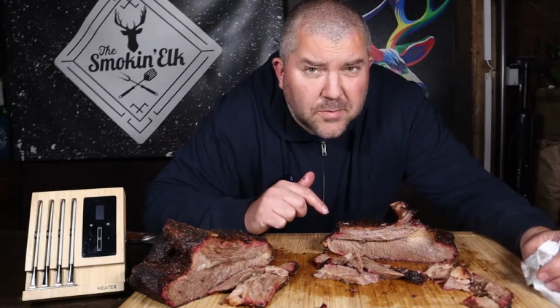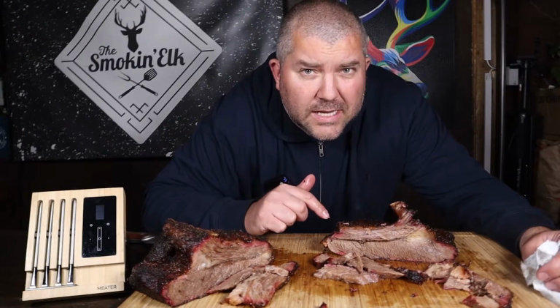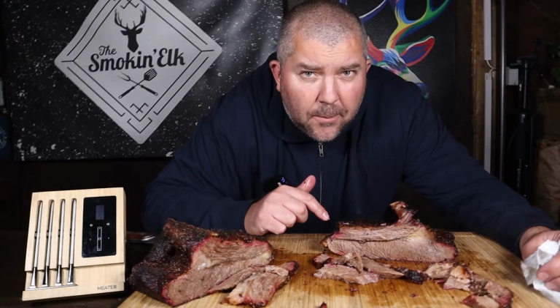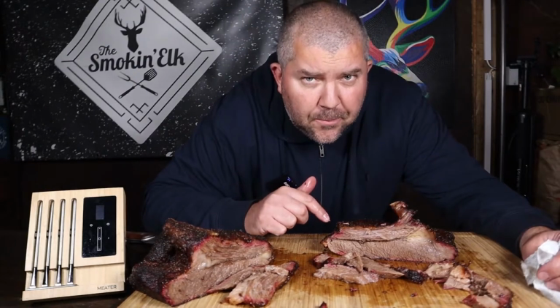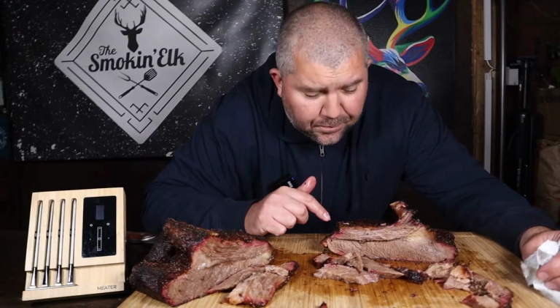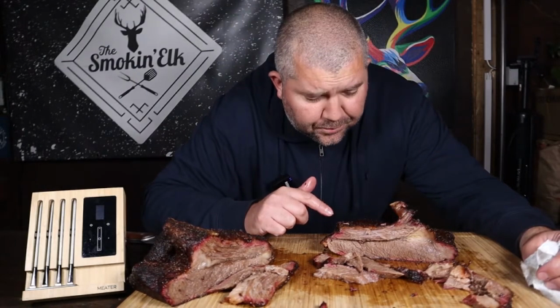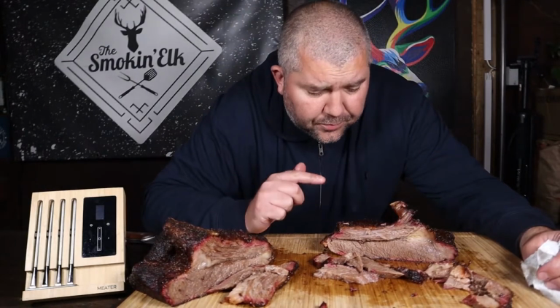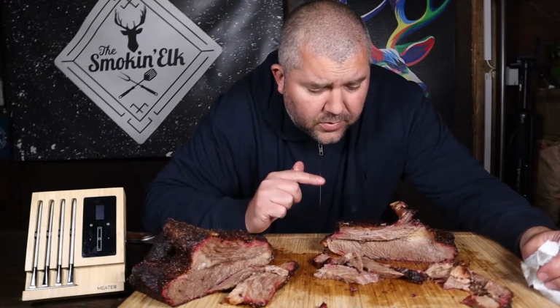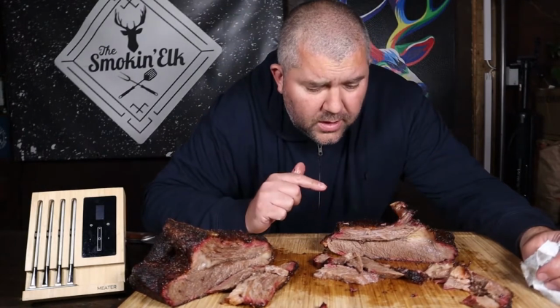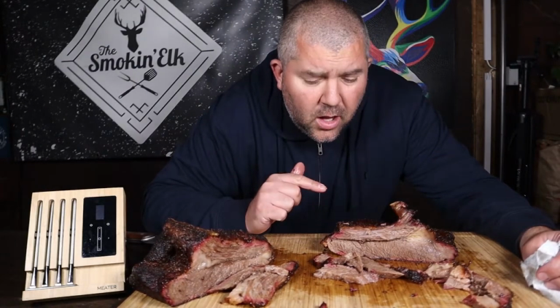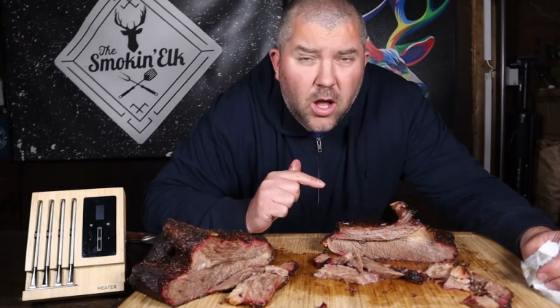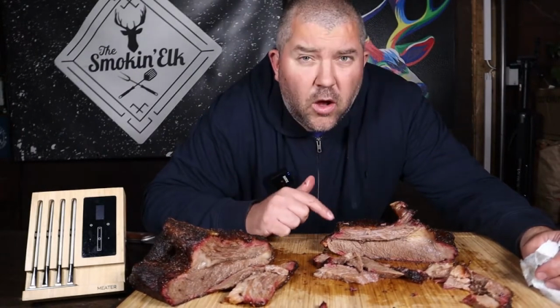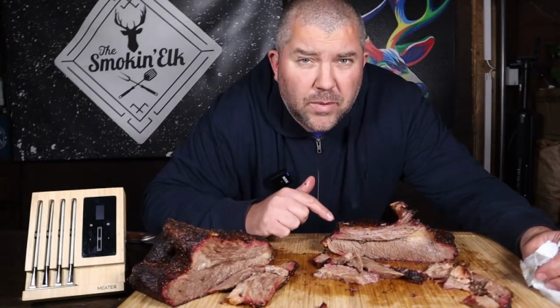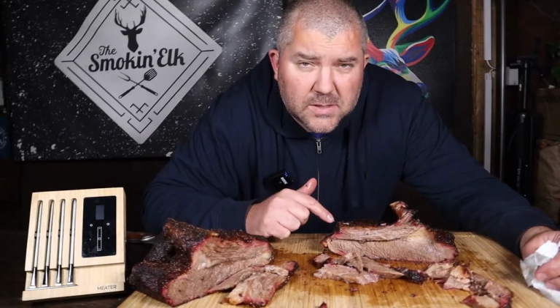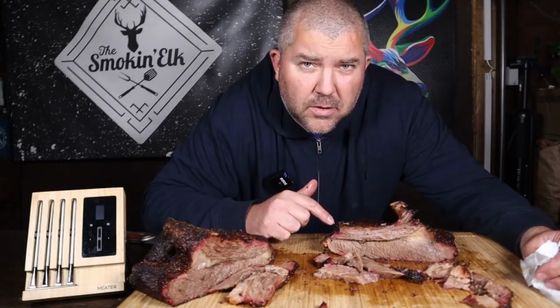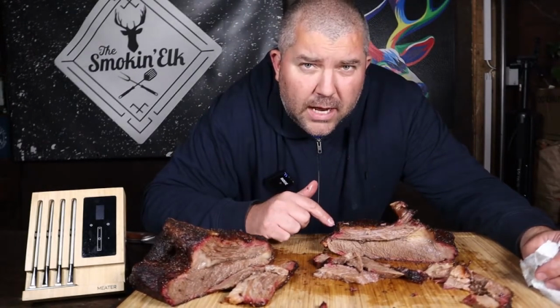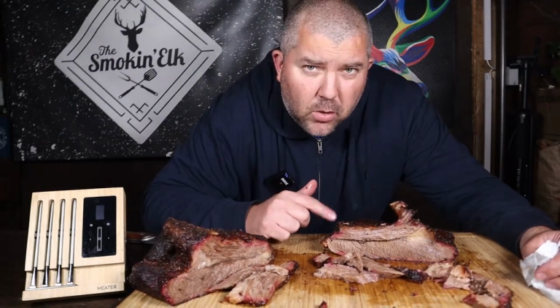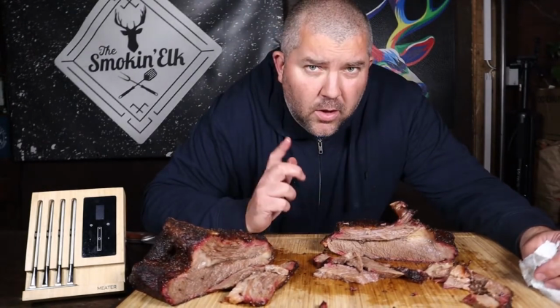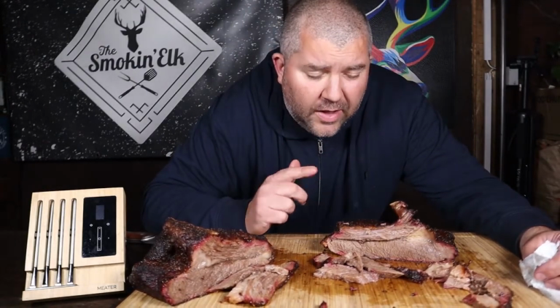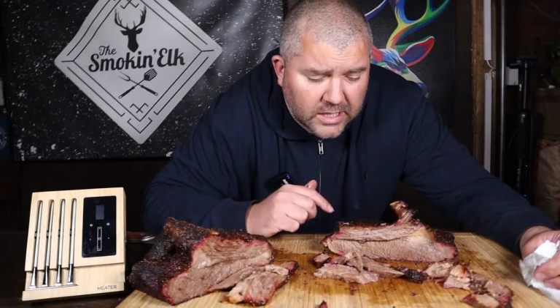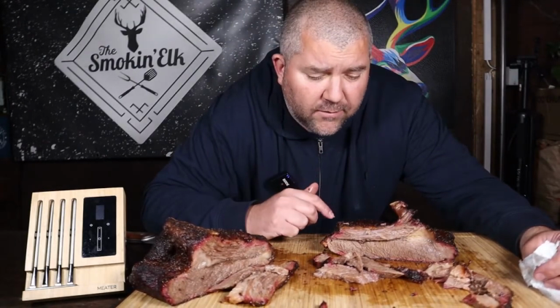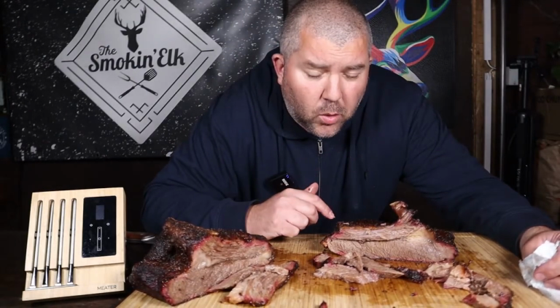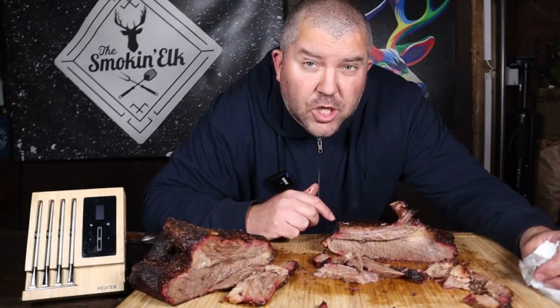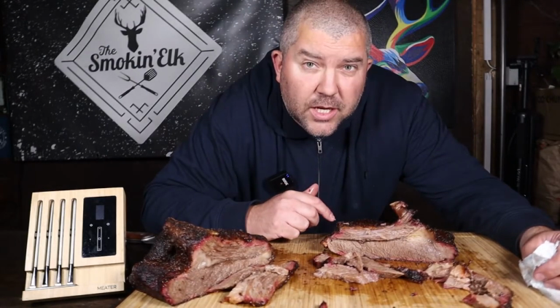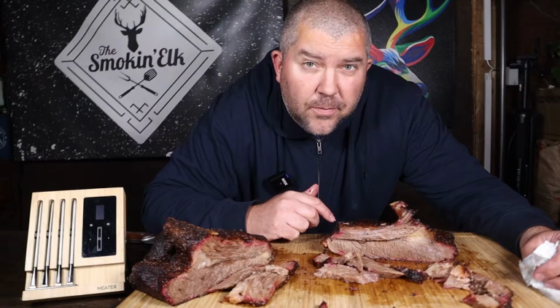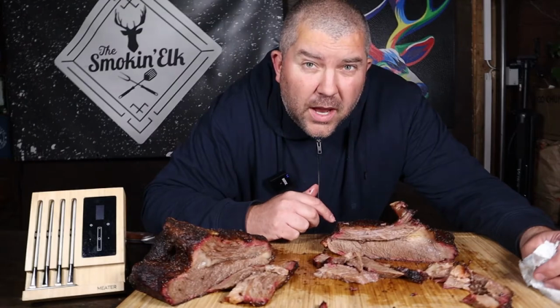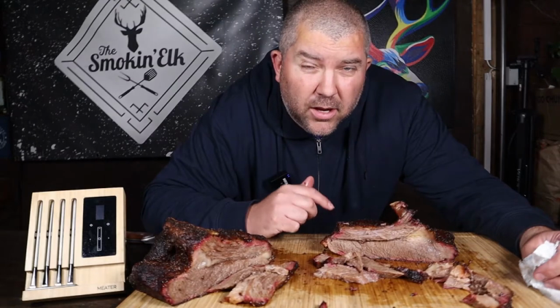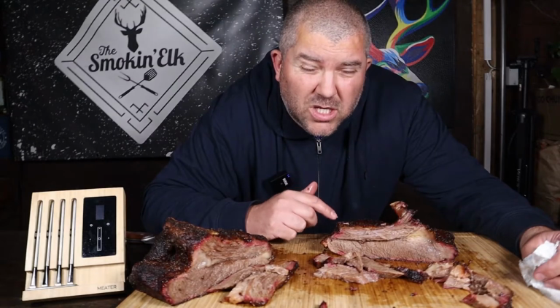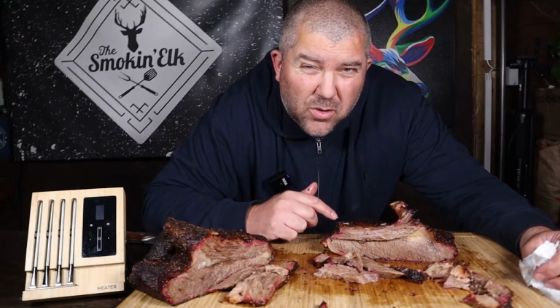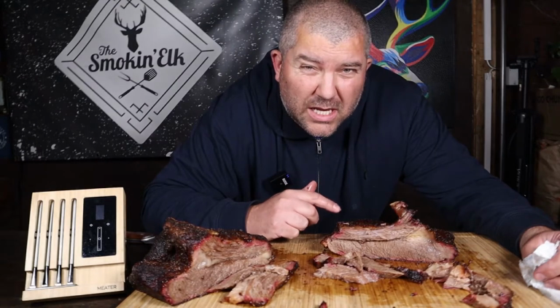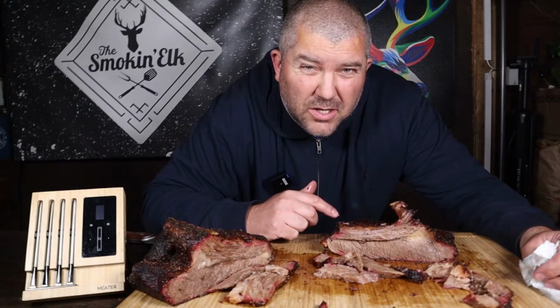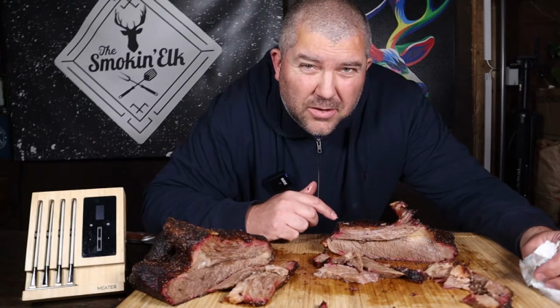That's me done. I've been the Smoking Elk — thanks again for watching and I'll see you again soon.